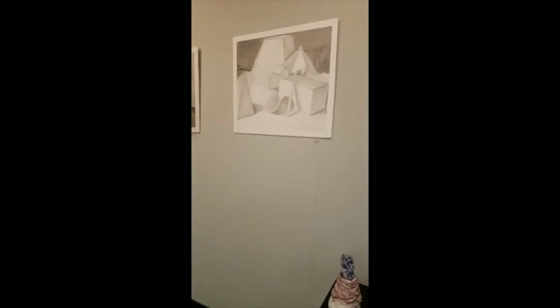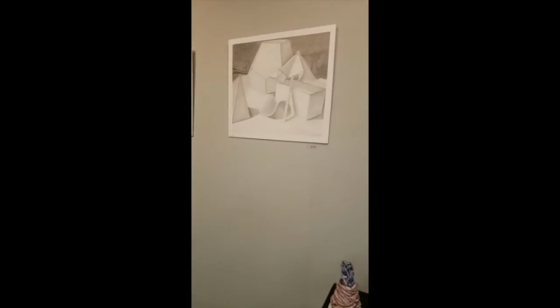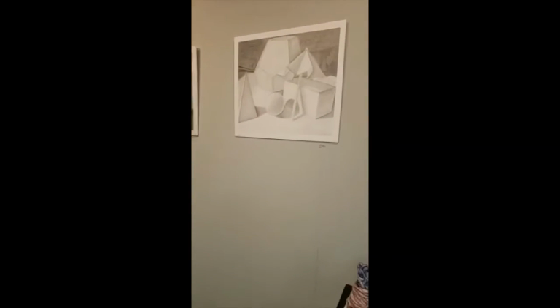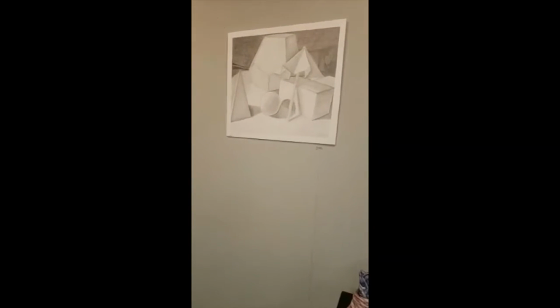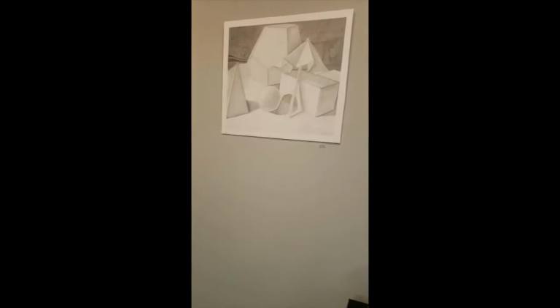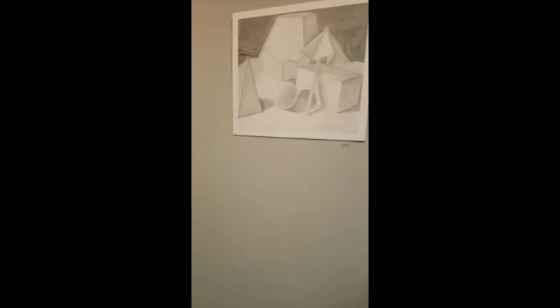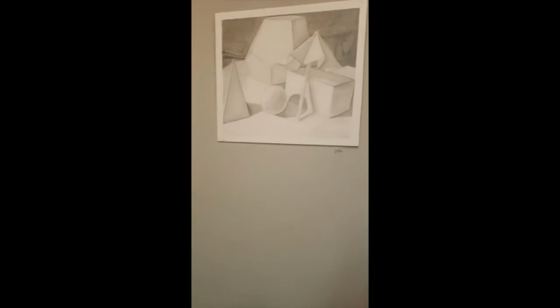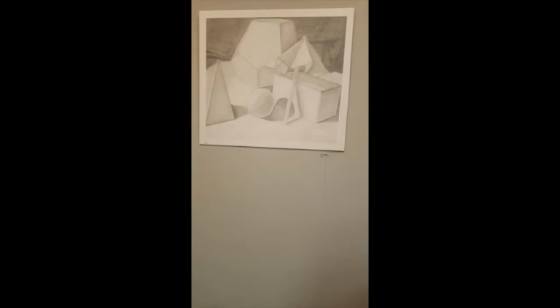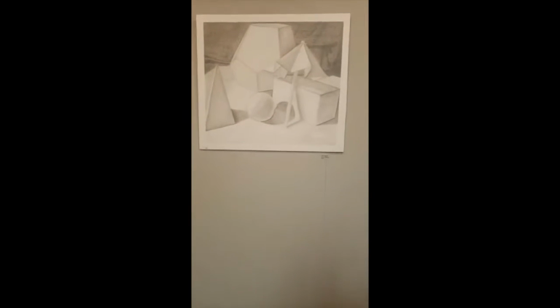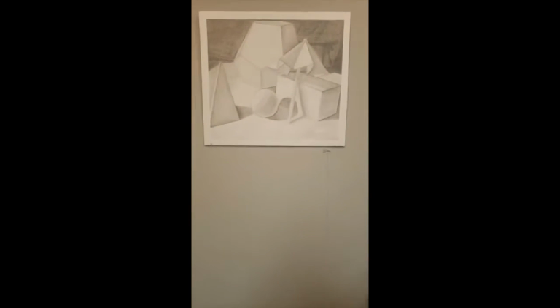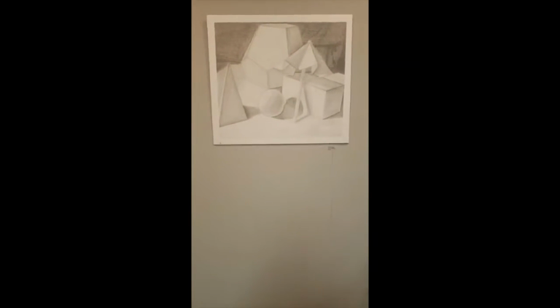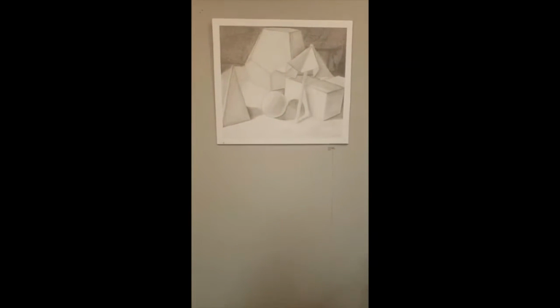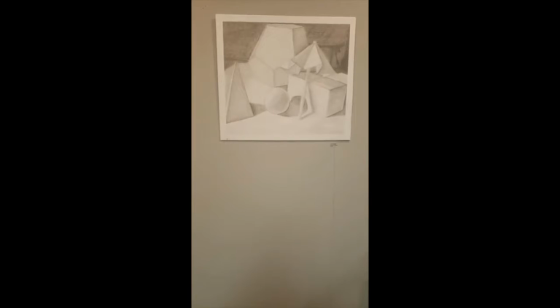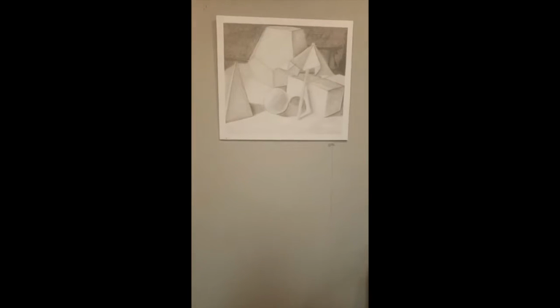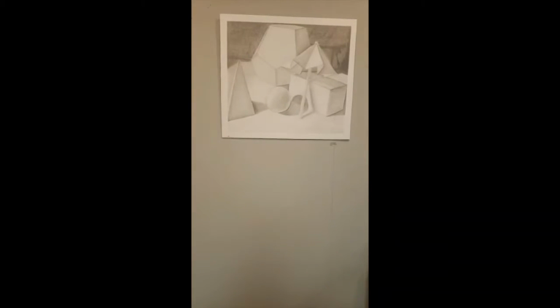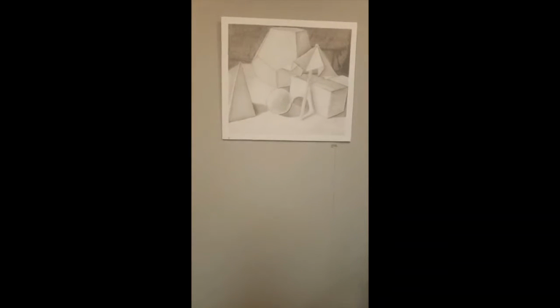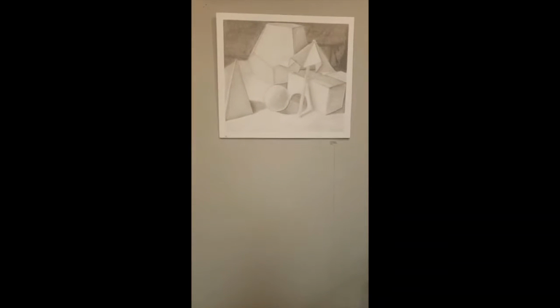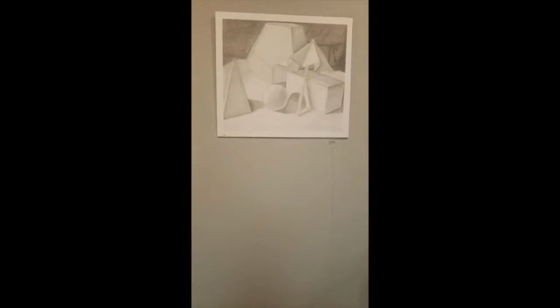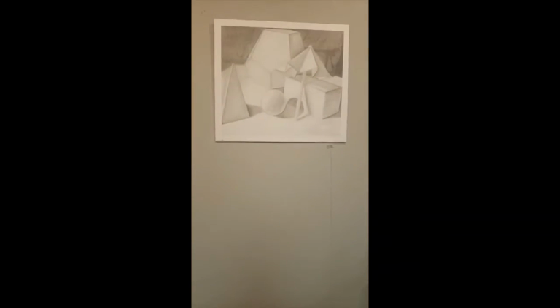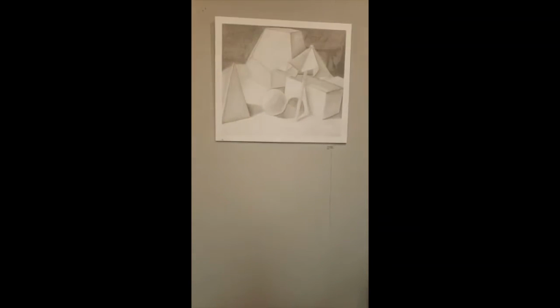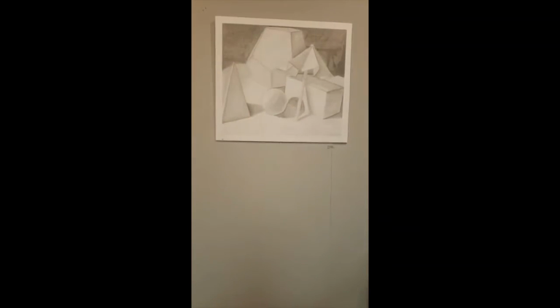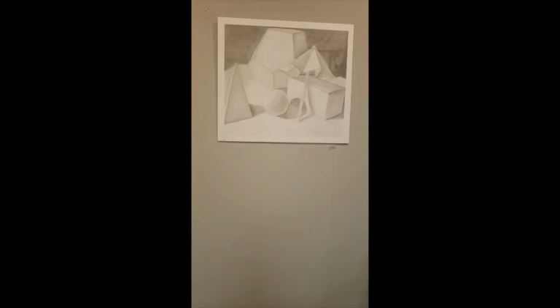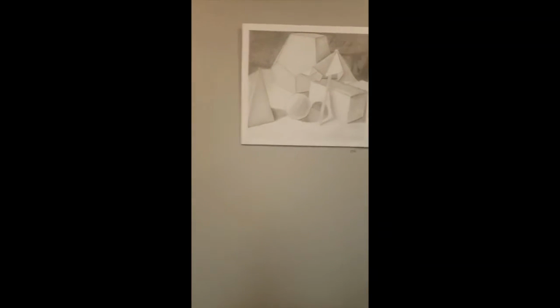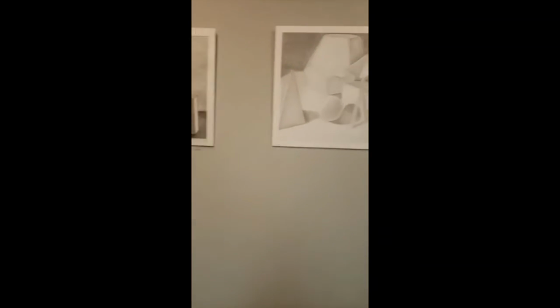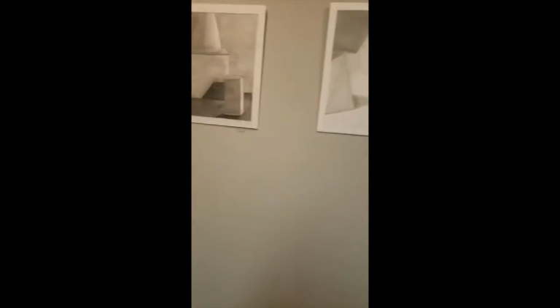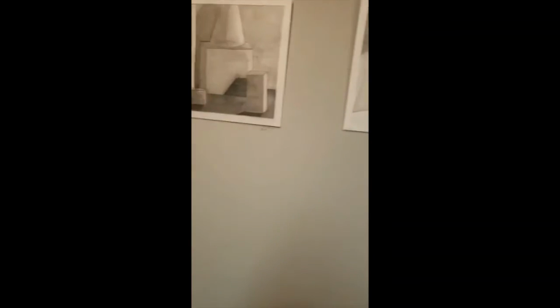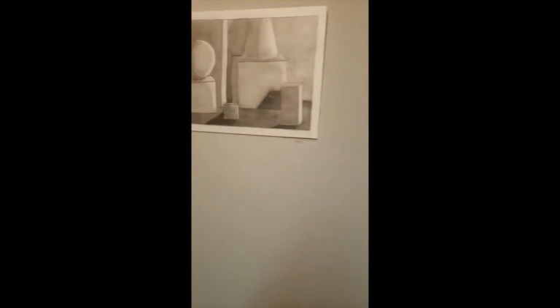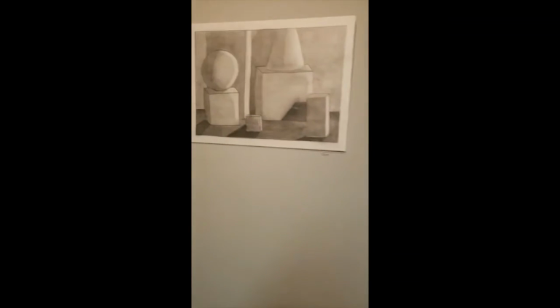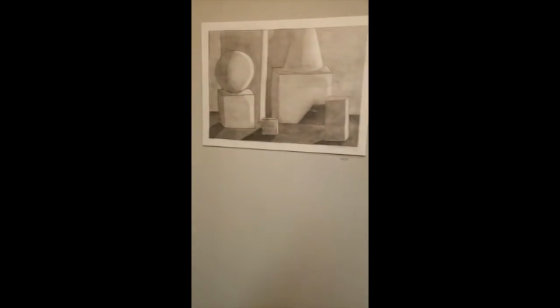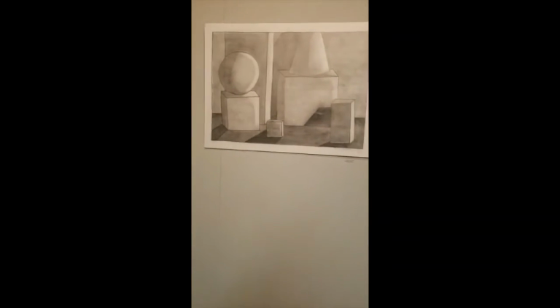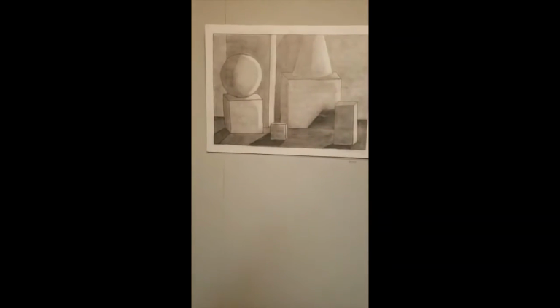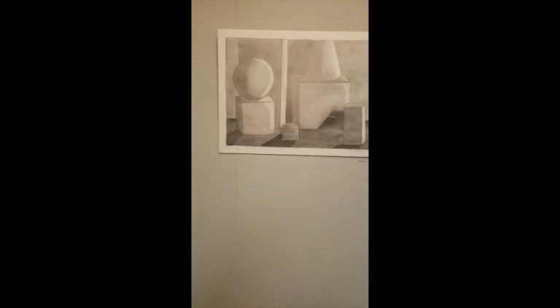Some traditional drawings — you gotta start out somewhere. Pretty good, pretty good.